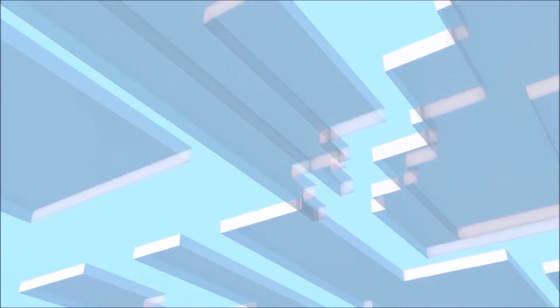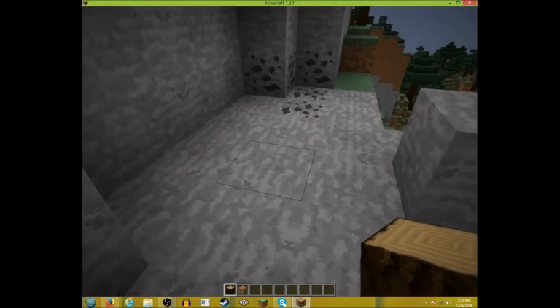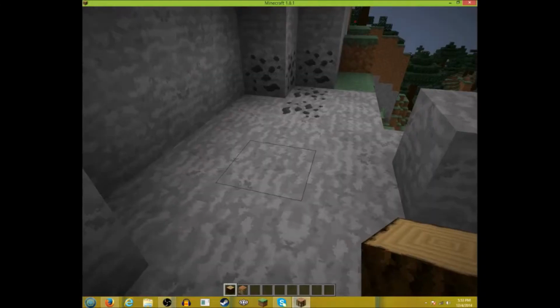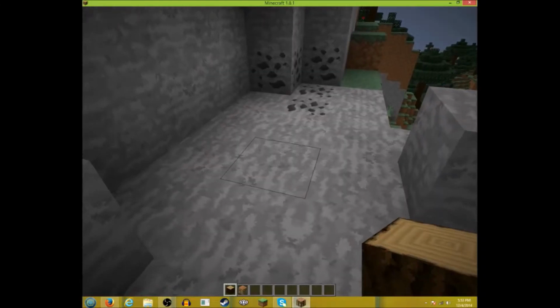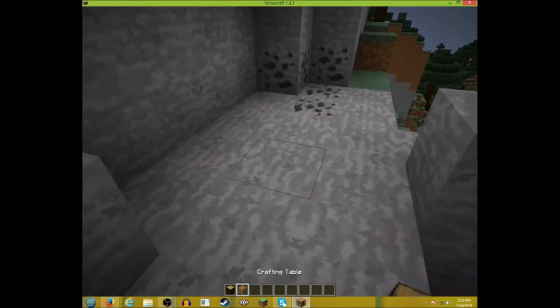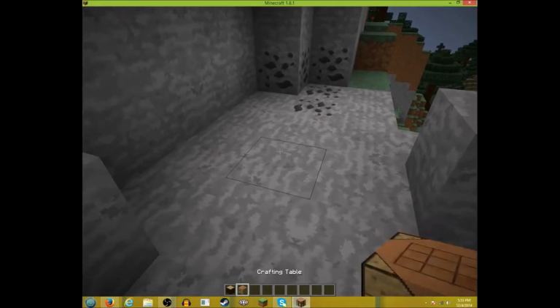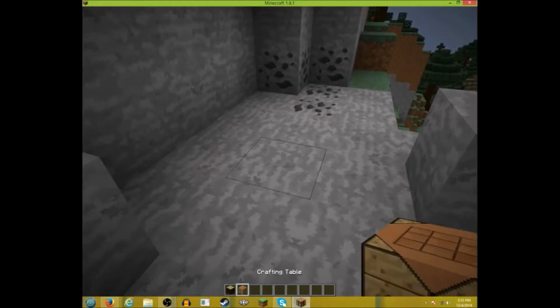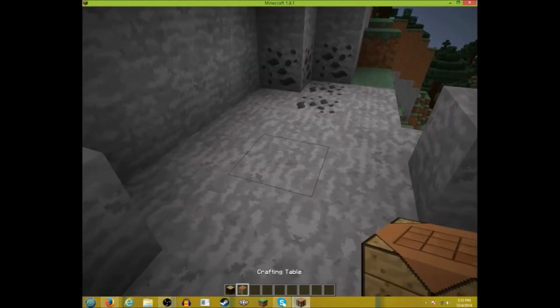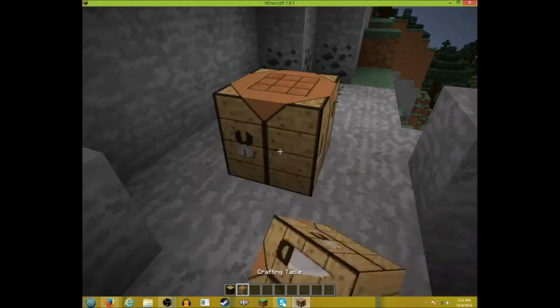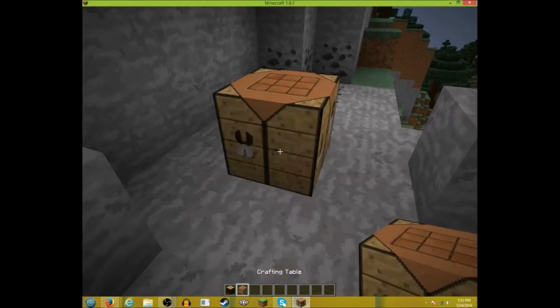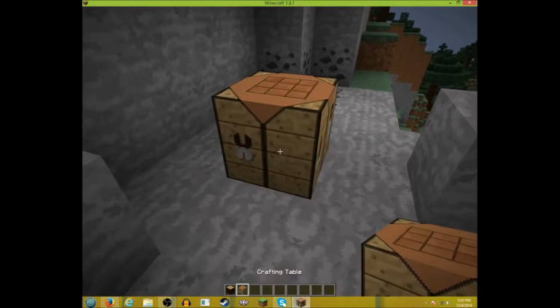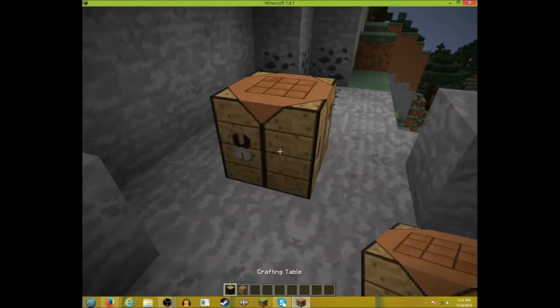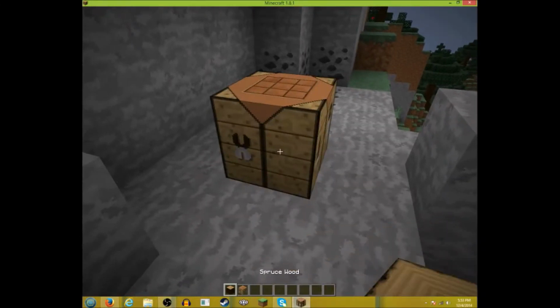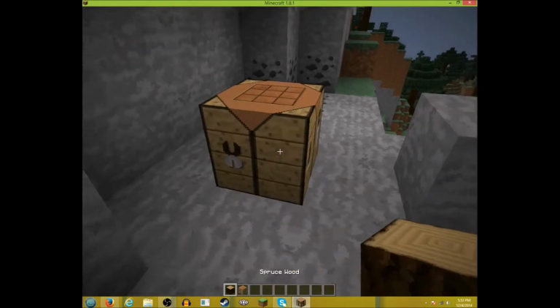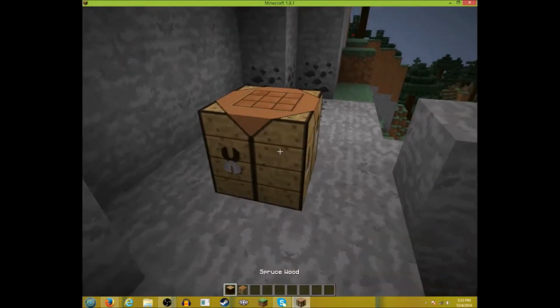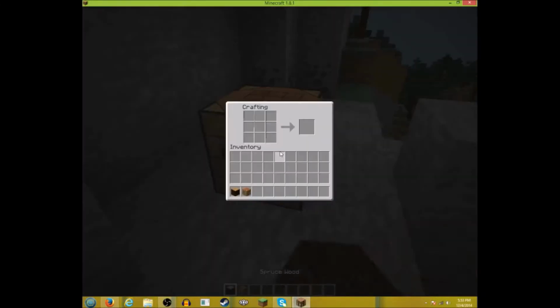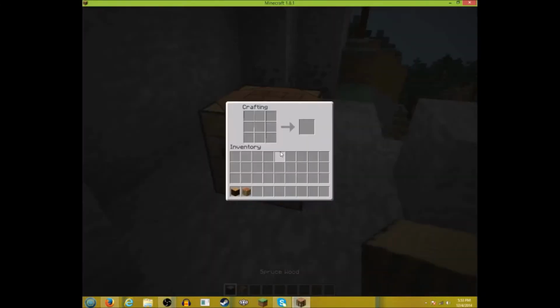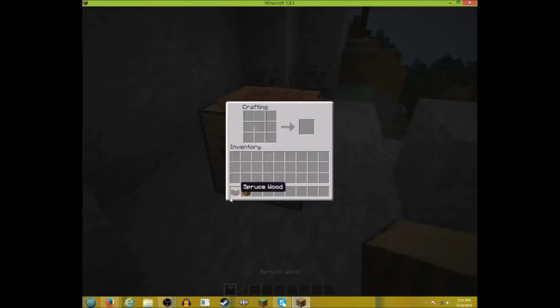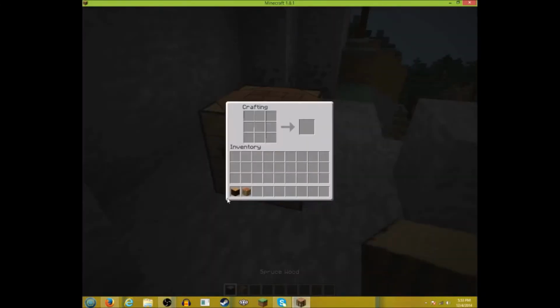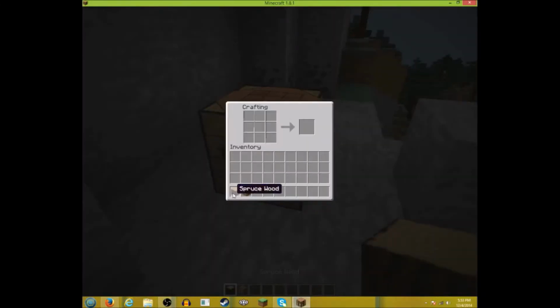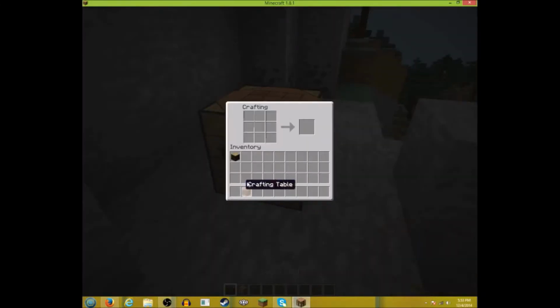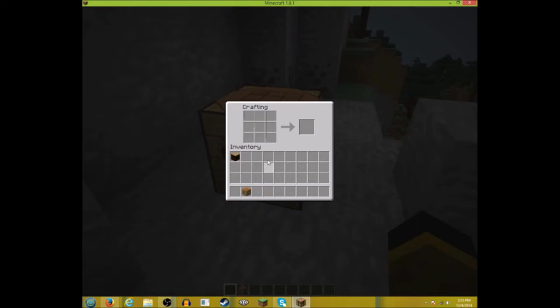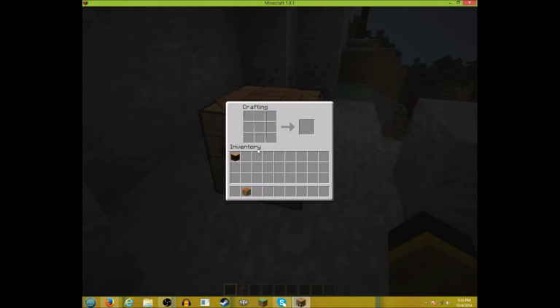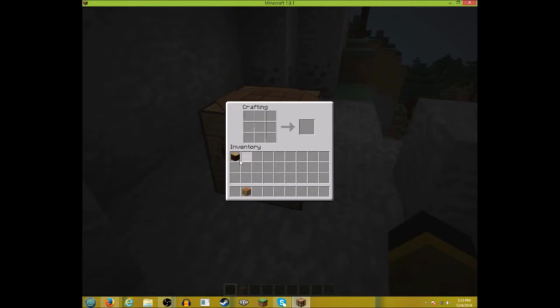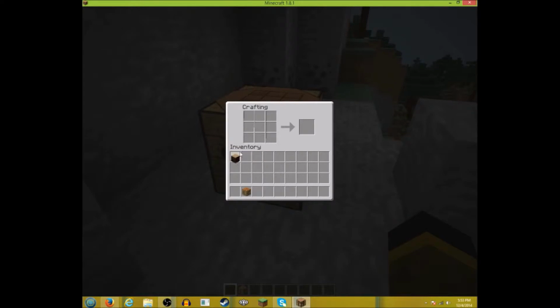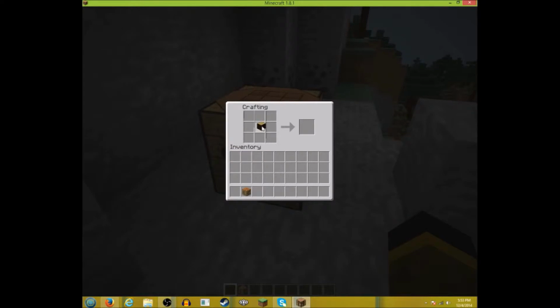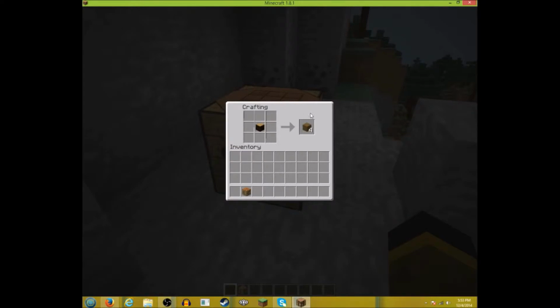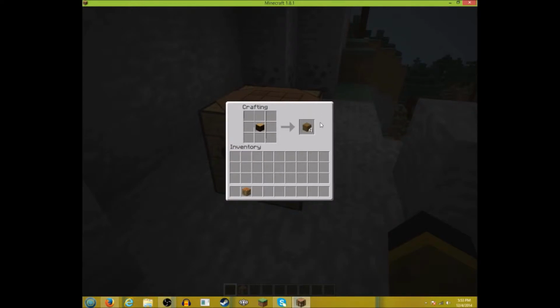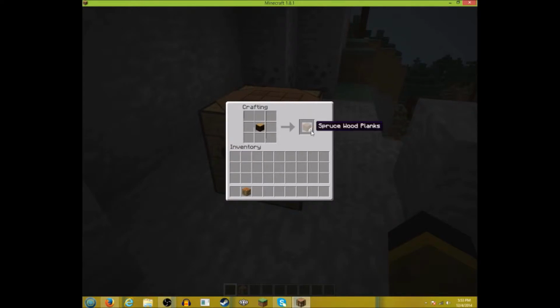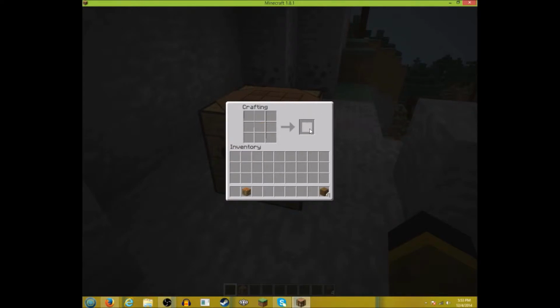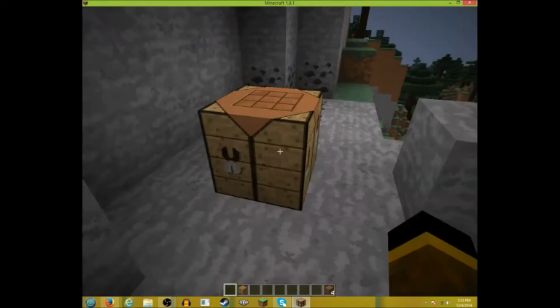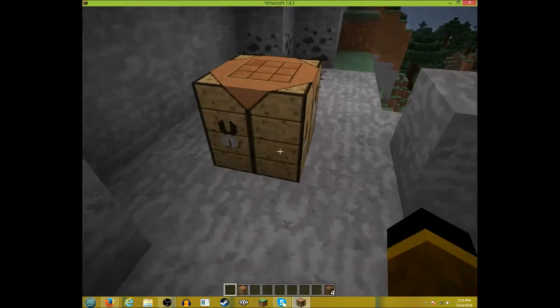Hi guys, today I'm going to teach you how to make wood plugs. So you put this crafting table down, then you go in, click this, put that in there, and click this.